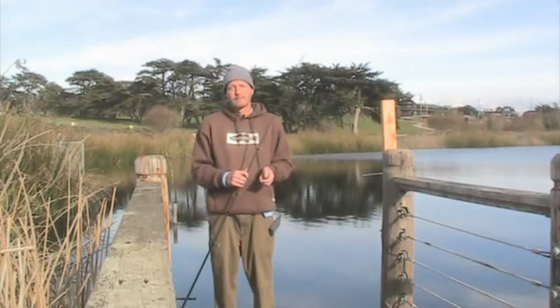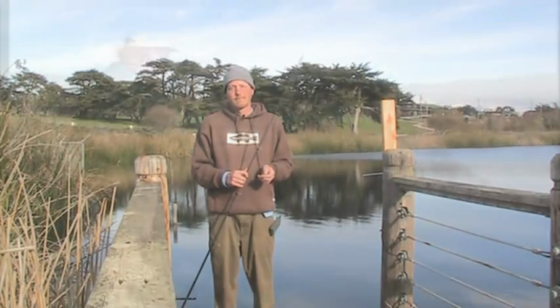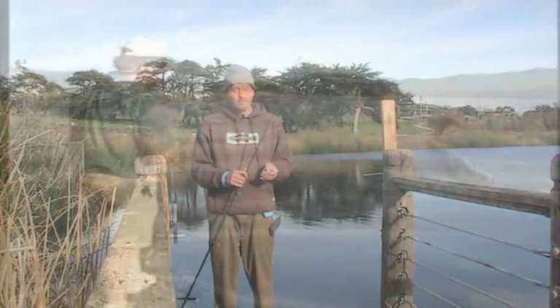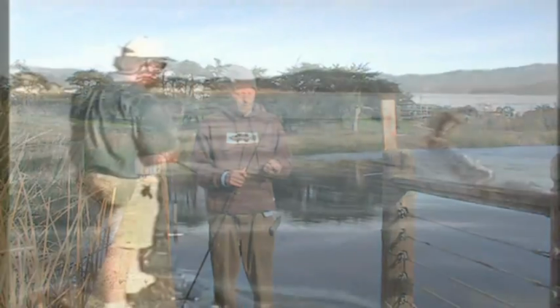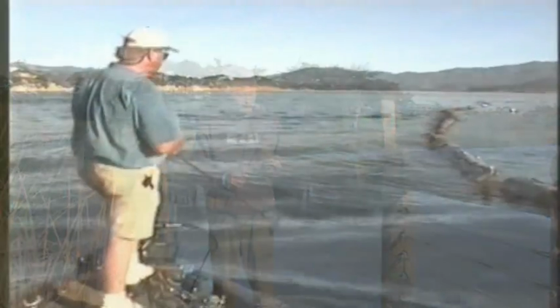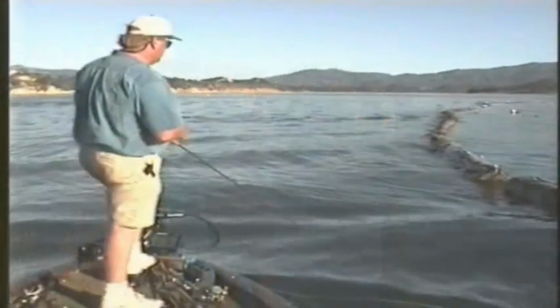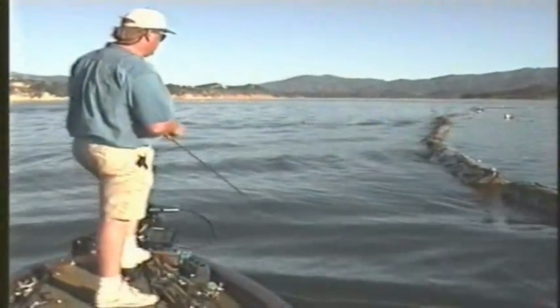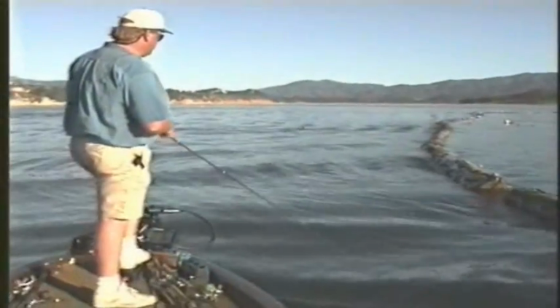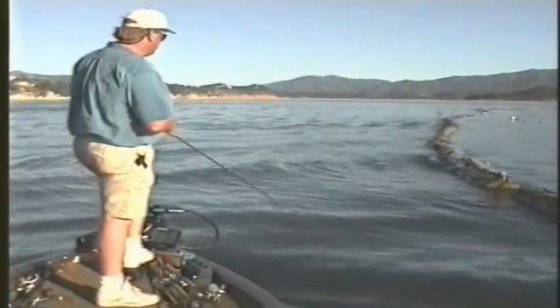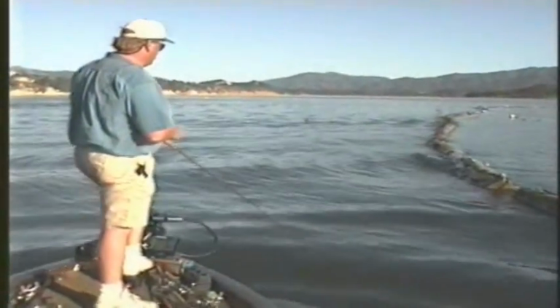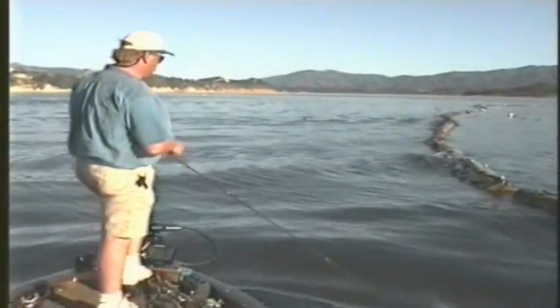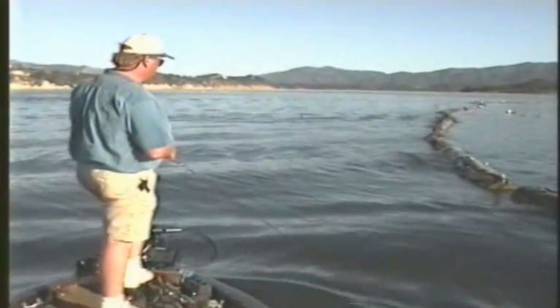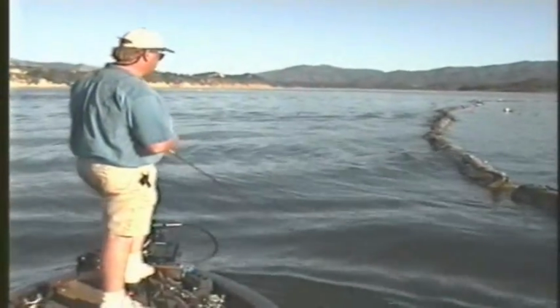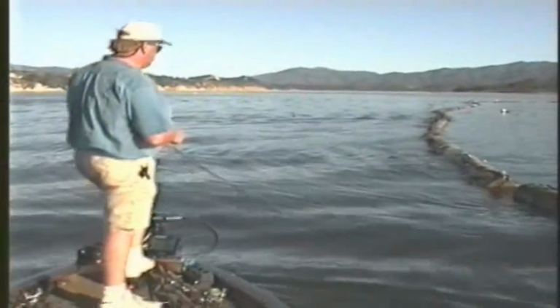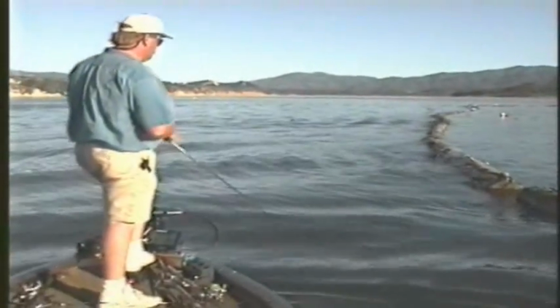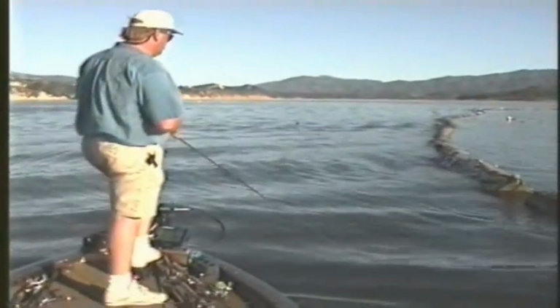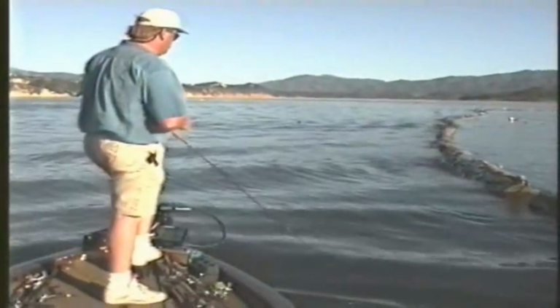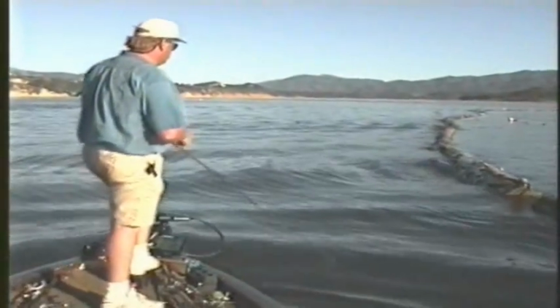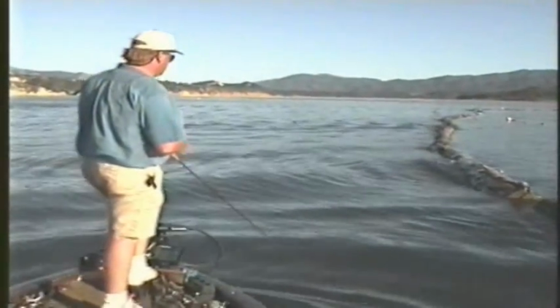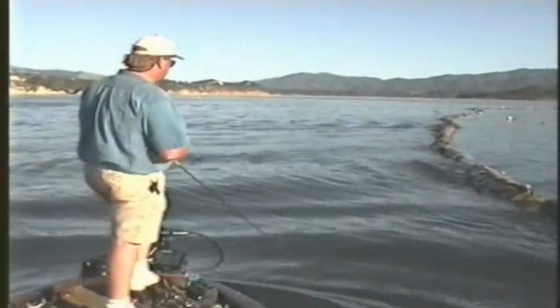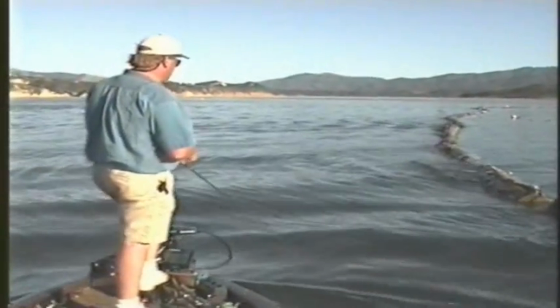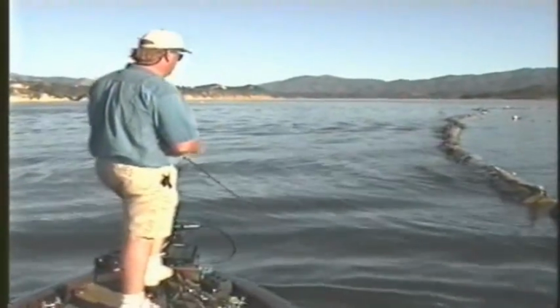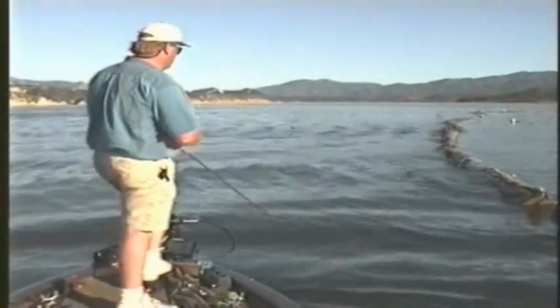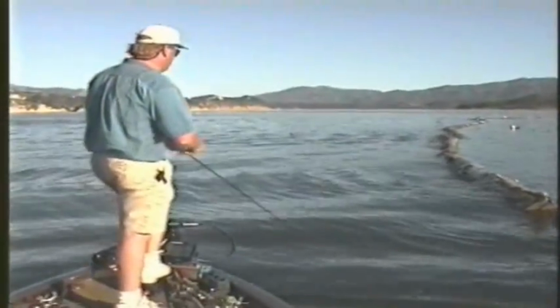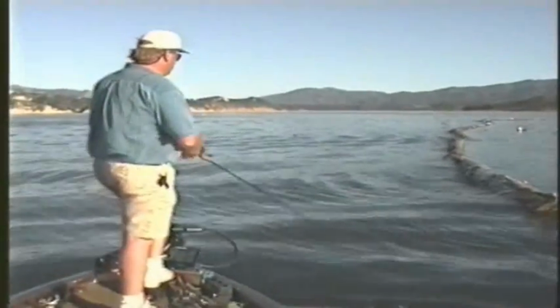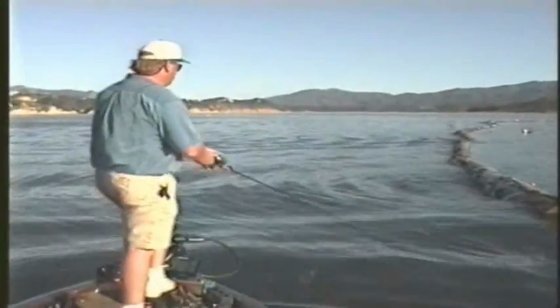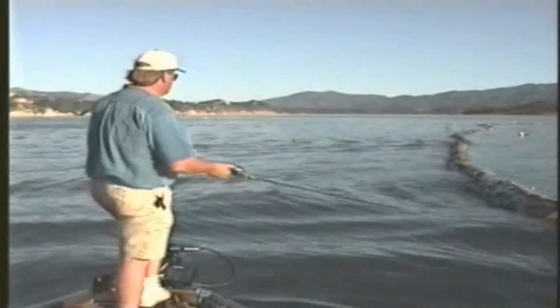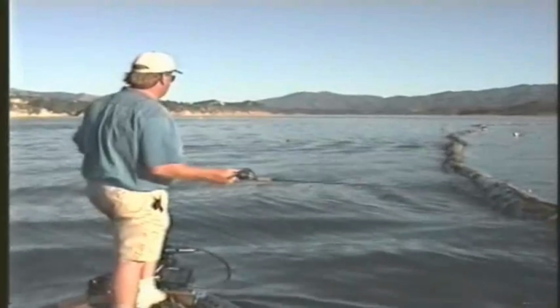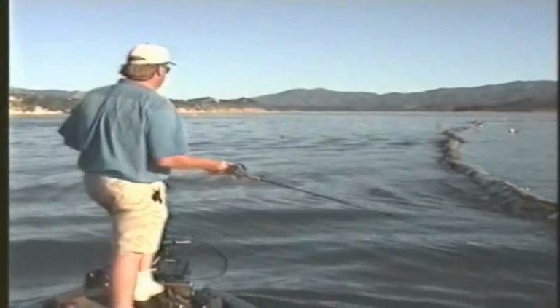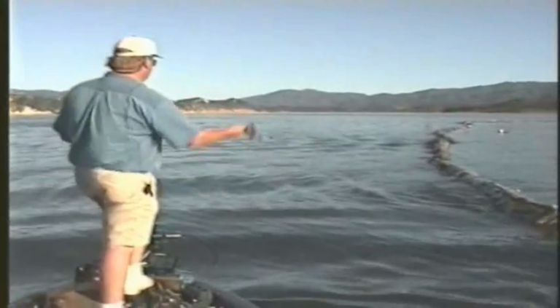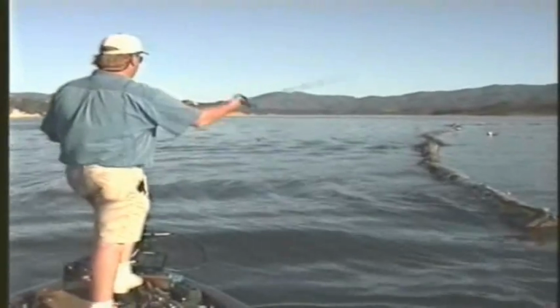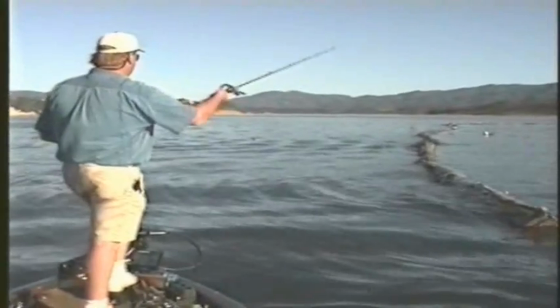Anything different — a bigger log or a little stick hanging off the log — the fish will really hold on.